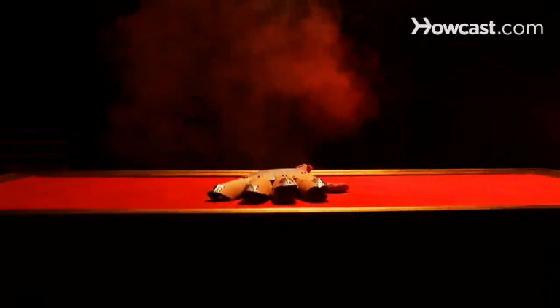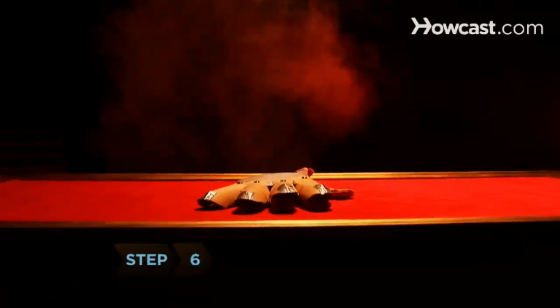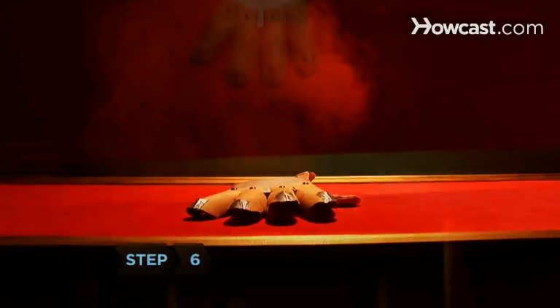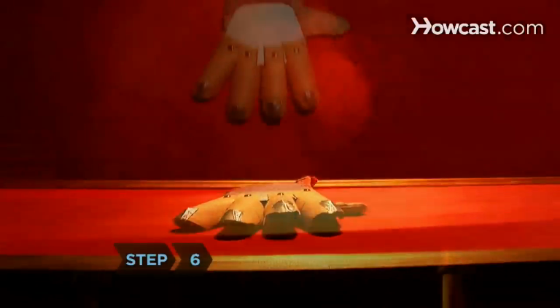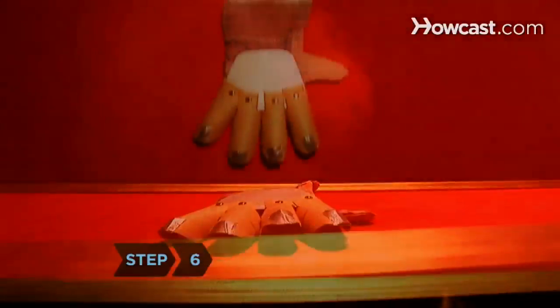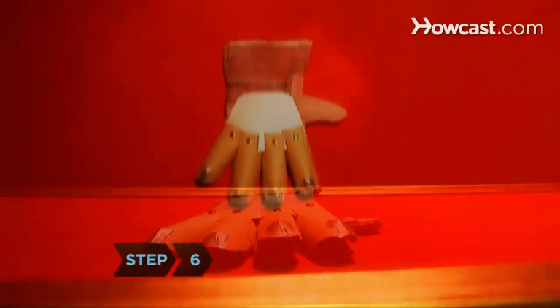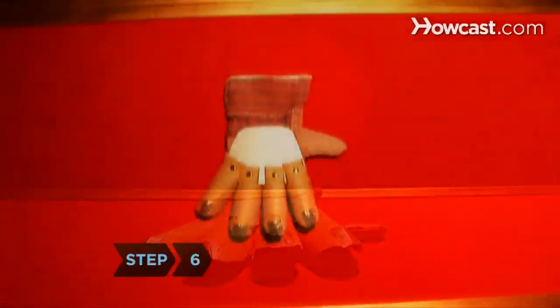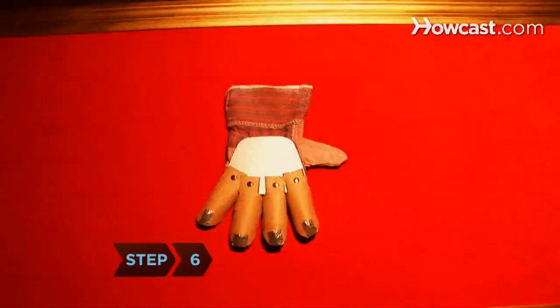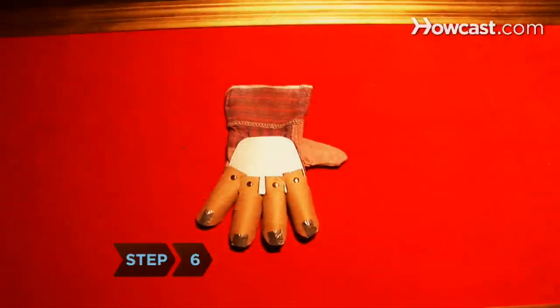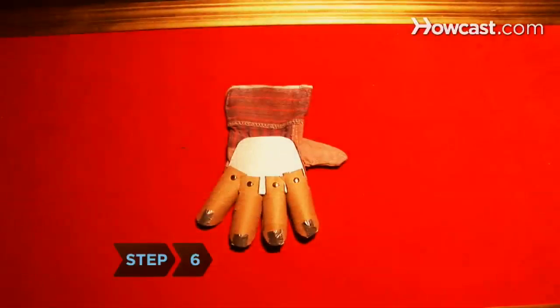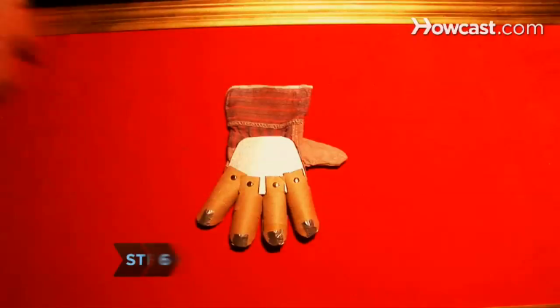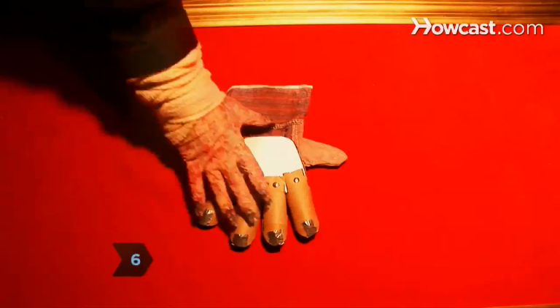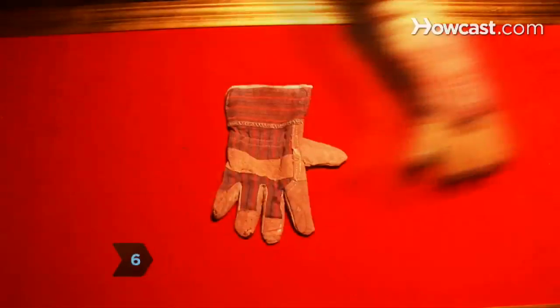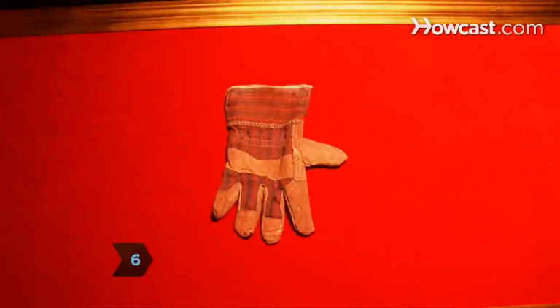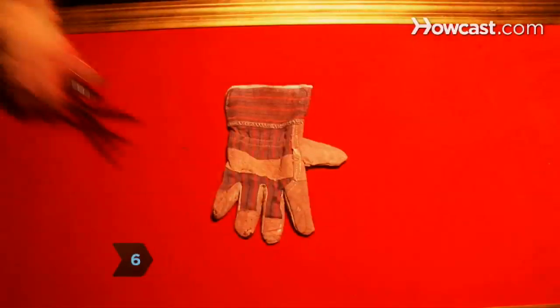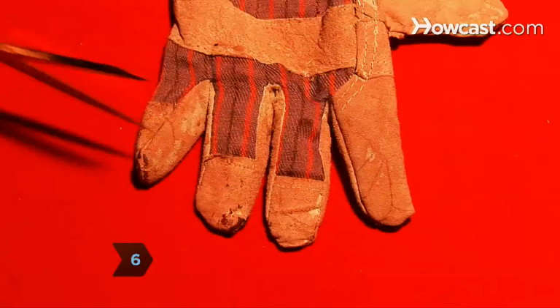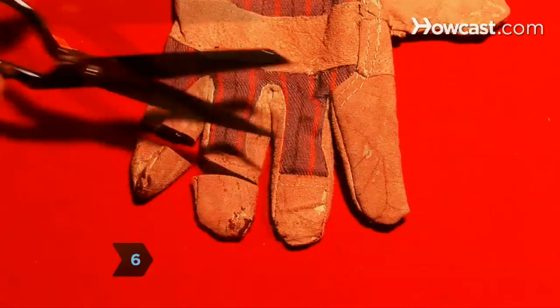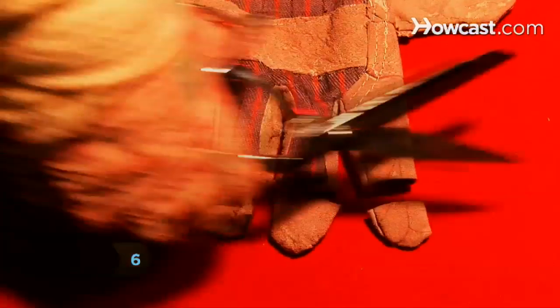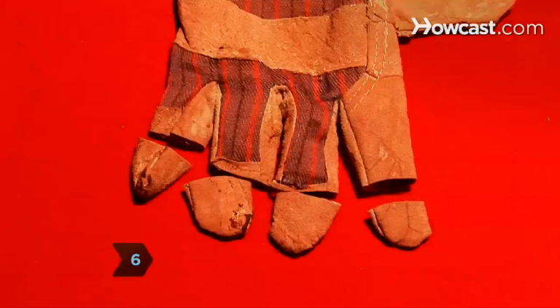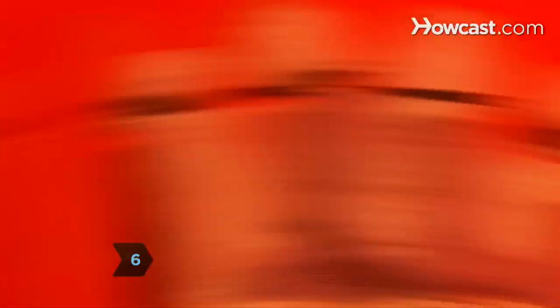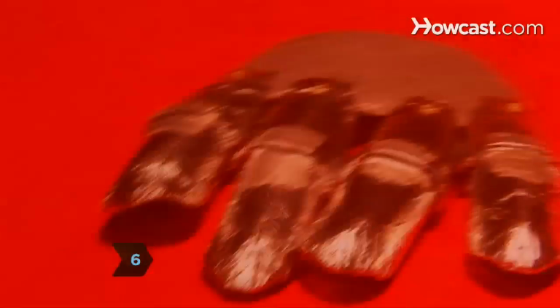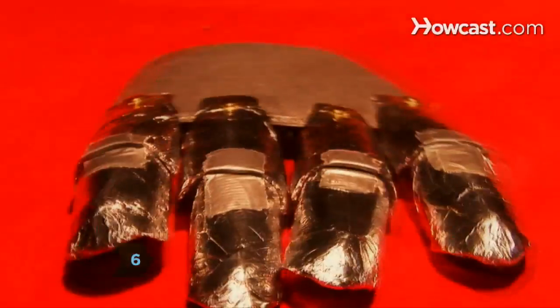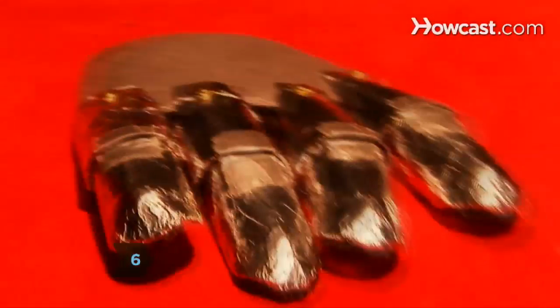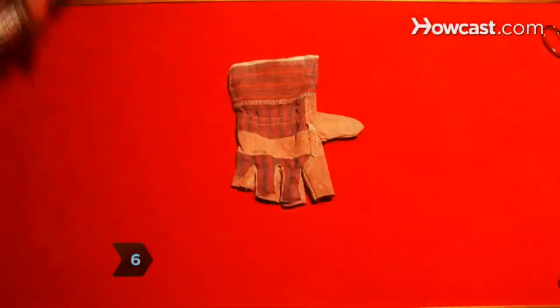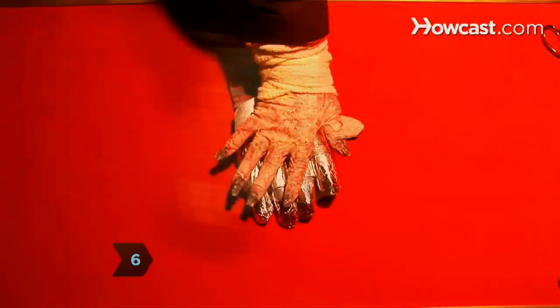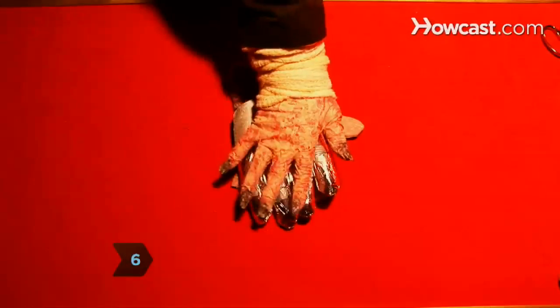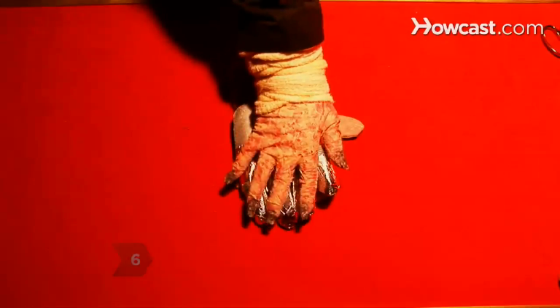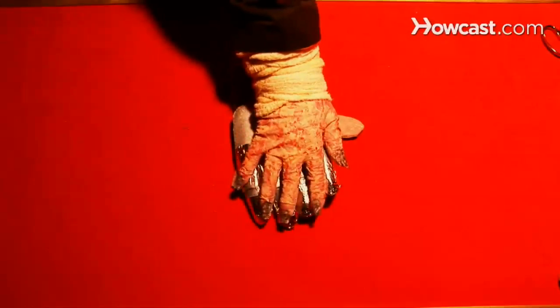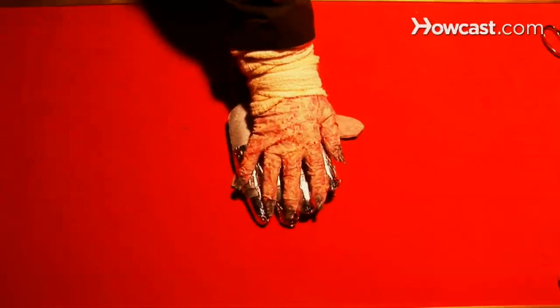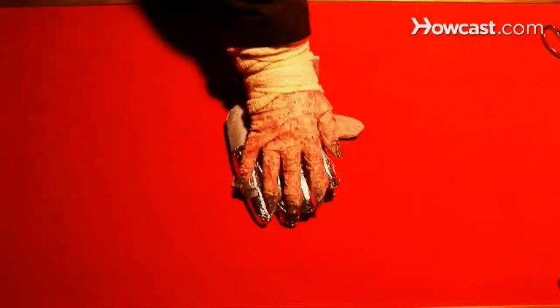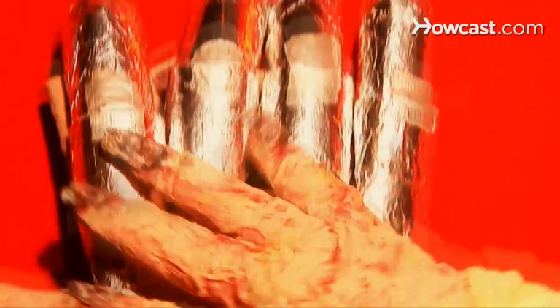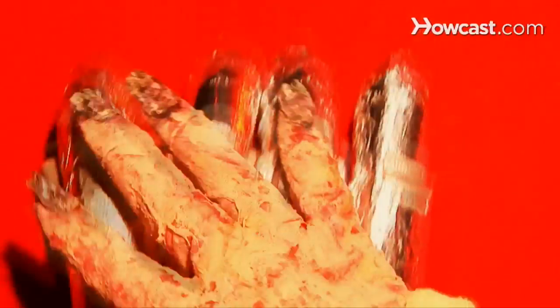Step 6. Cut the glove's fingertips off and wrap aluminum foil over each cardboard finger.